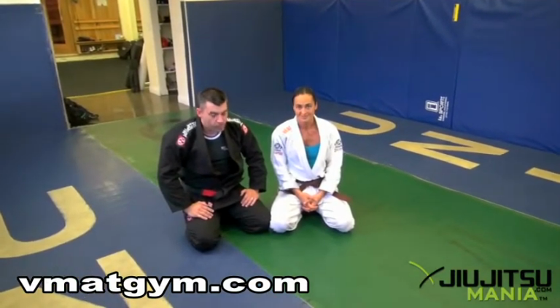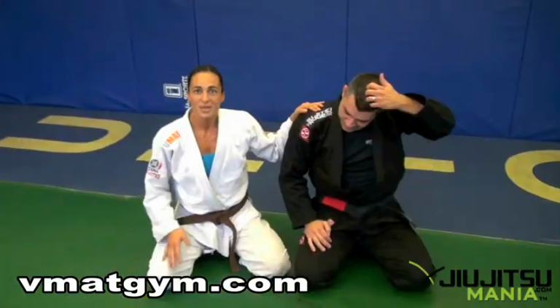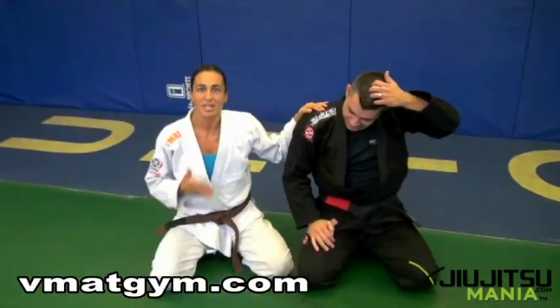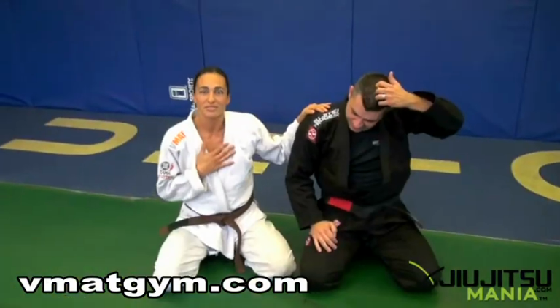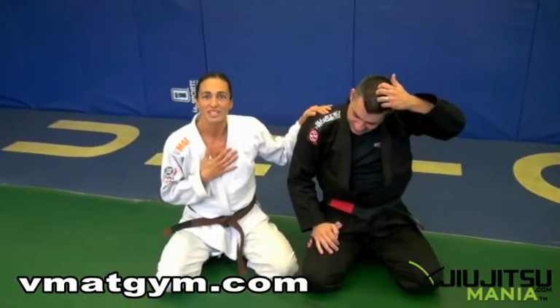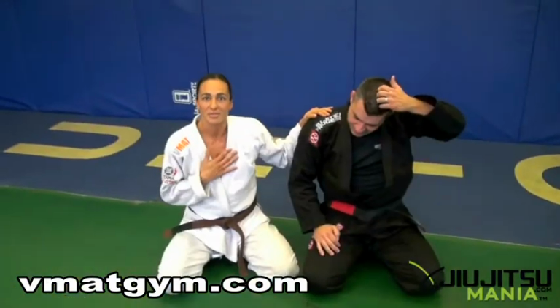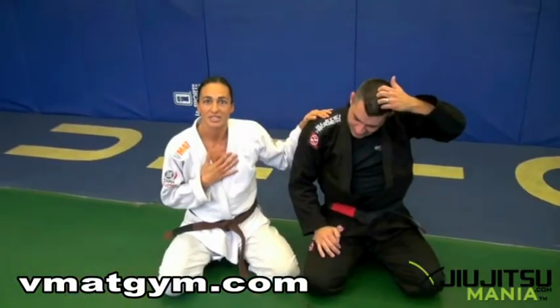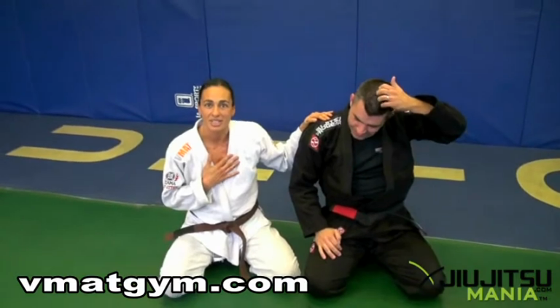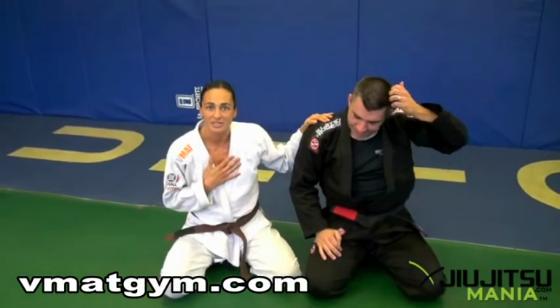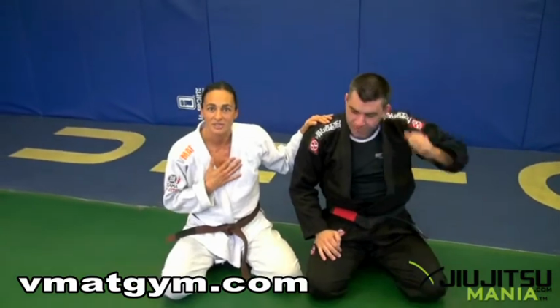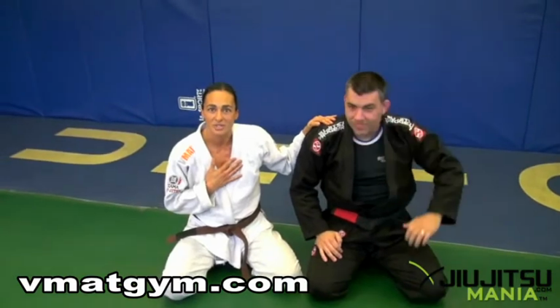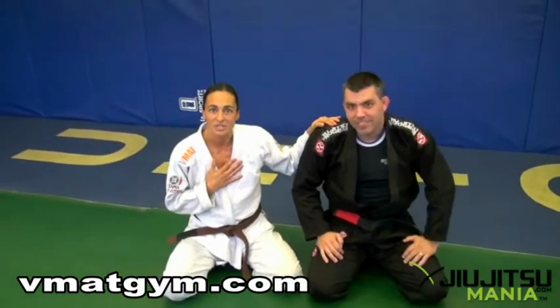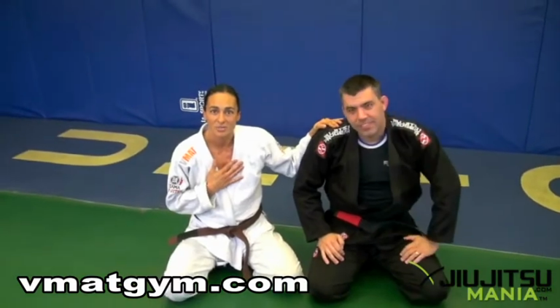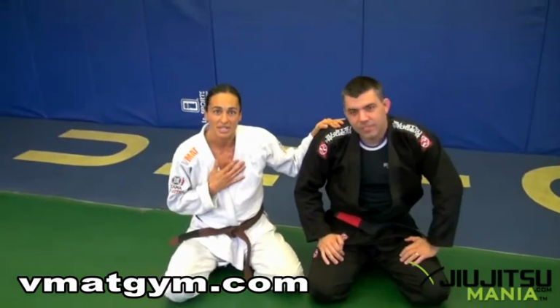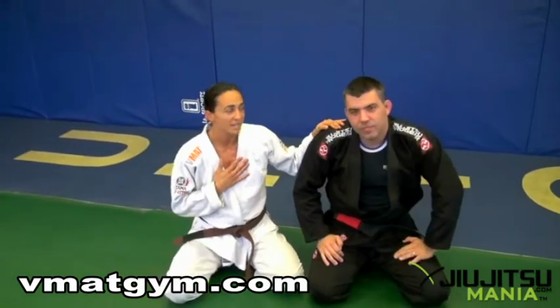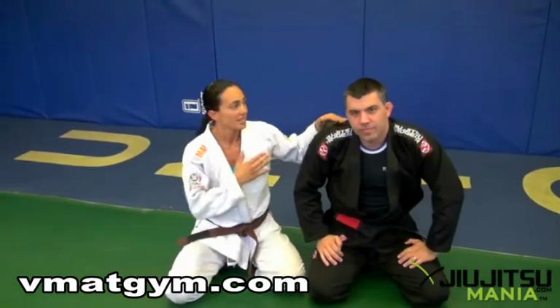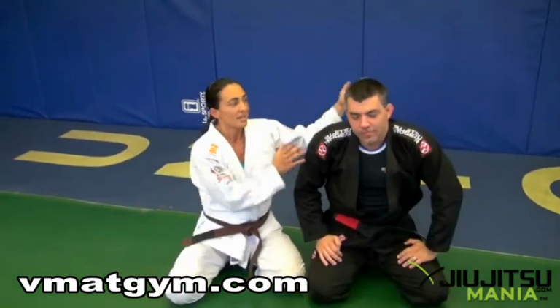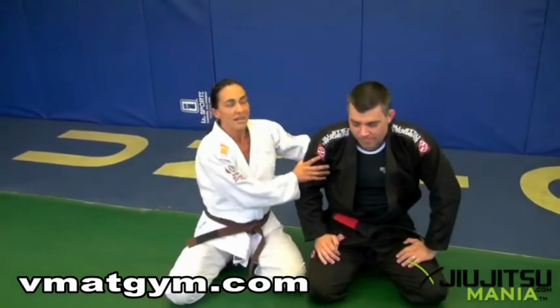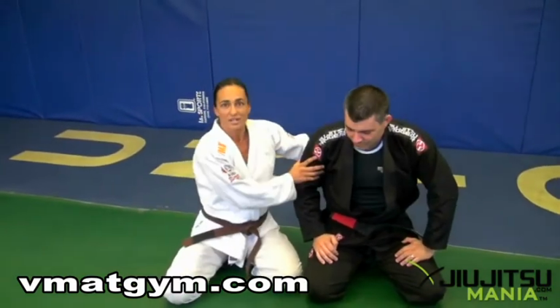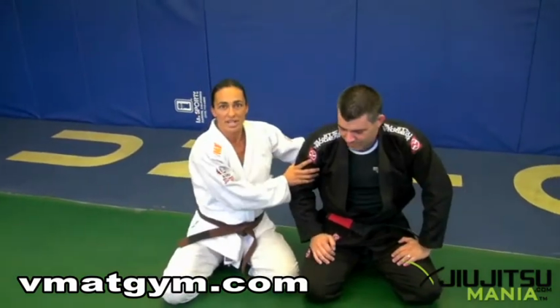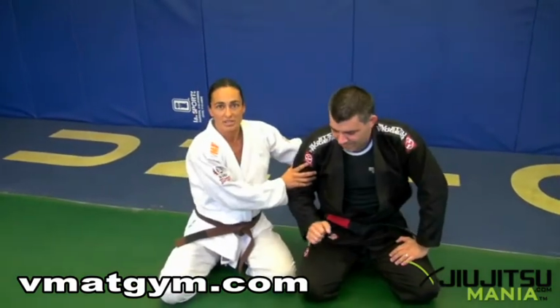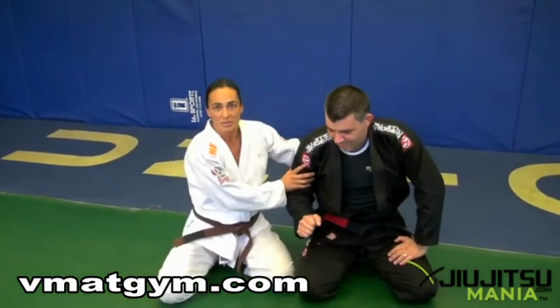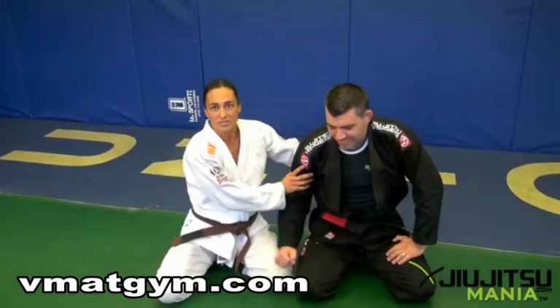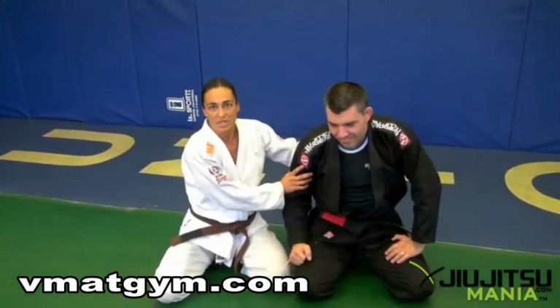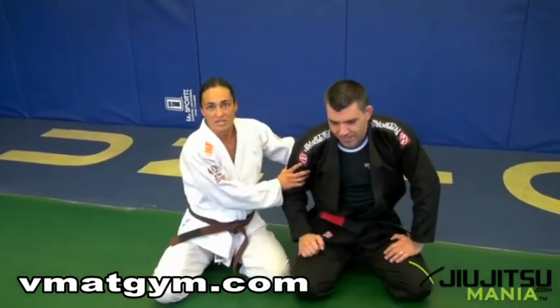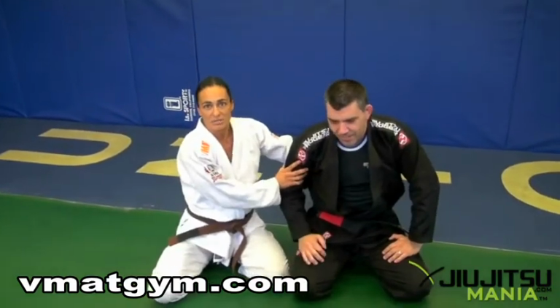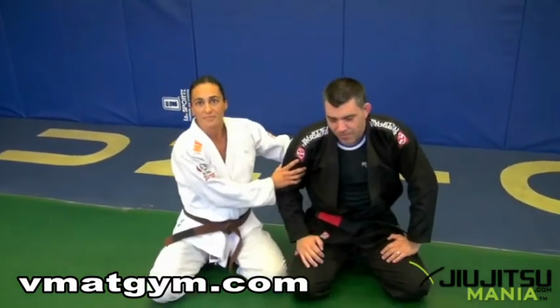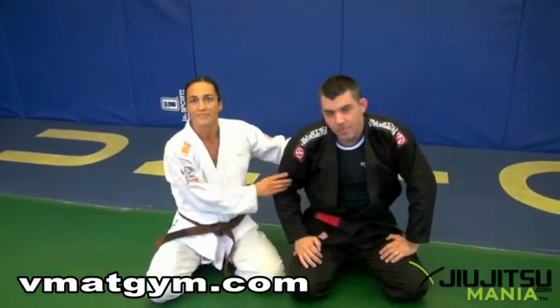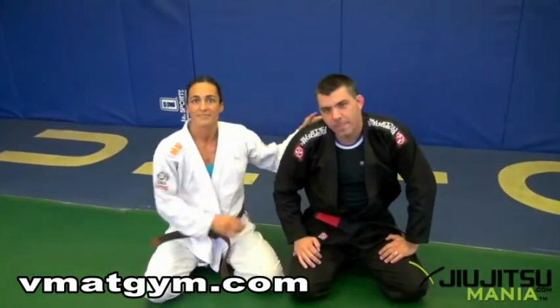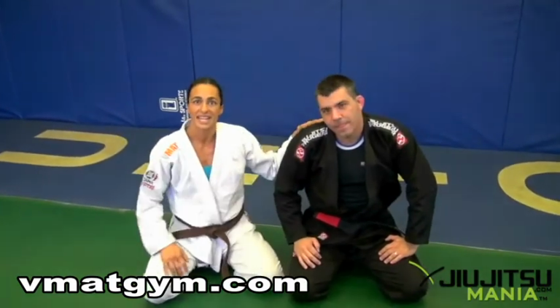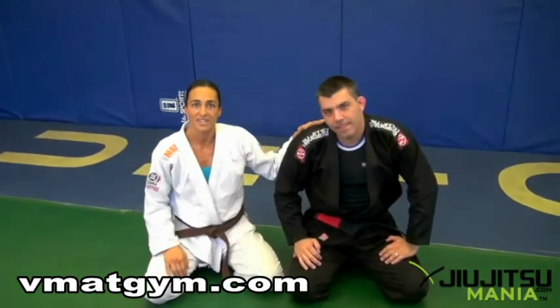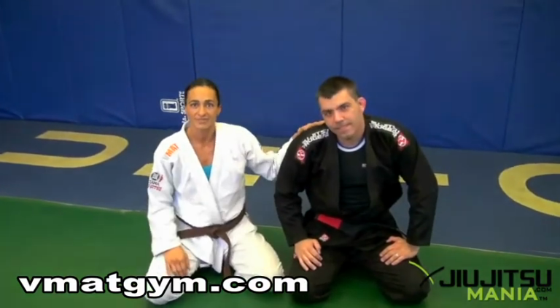My name is Vanessa Mariscal. This is for Jiu-Jitsu Mania at Andre Anderson's gym. Thank you.